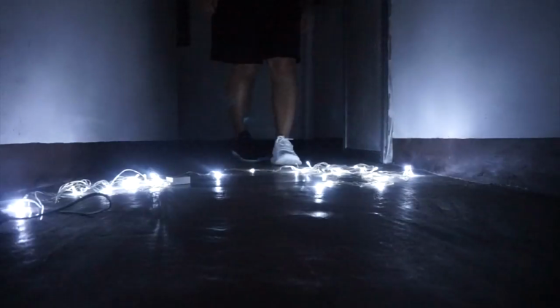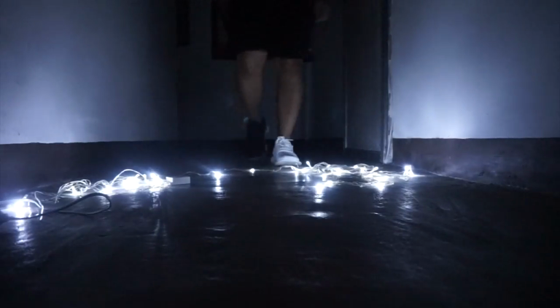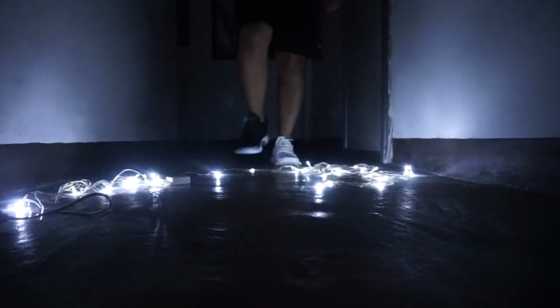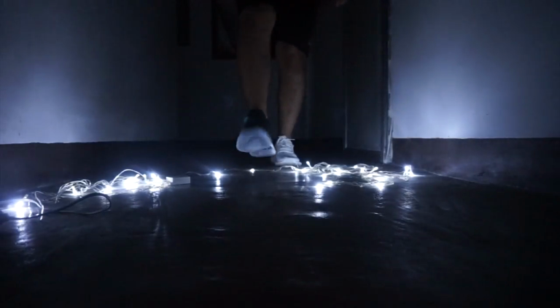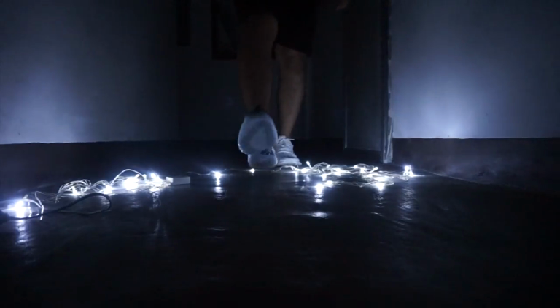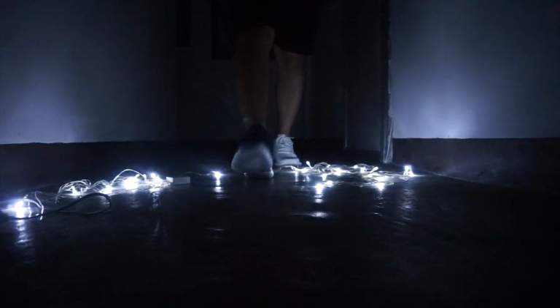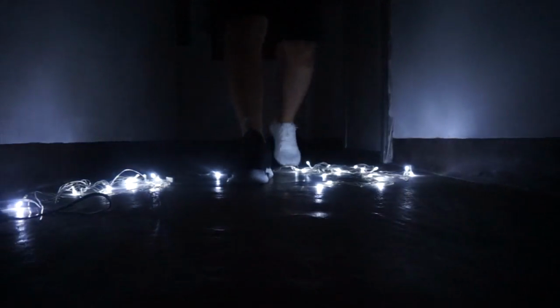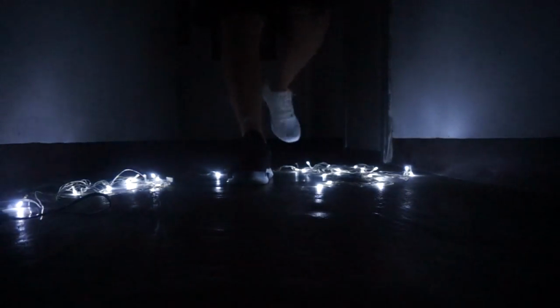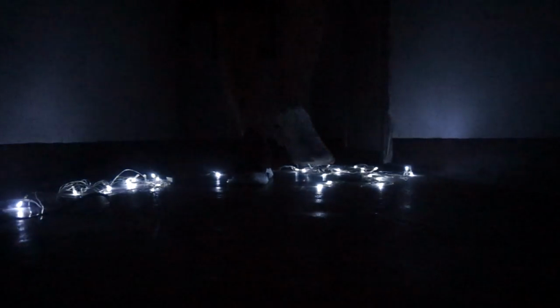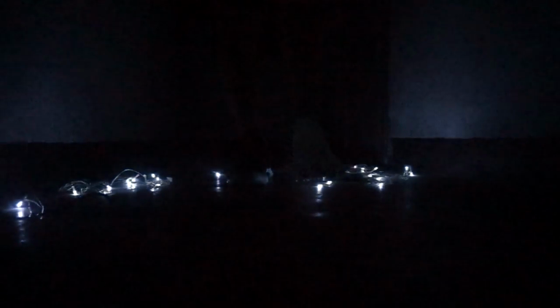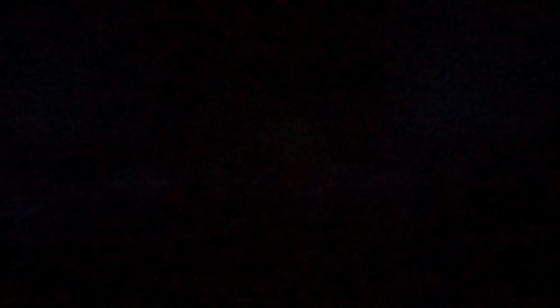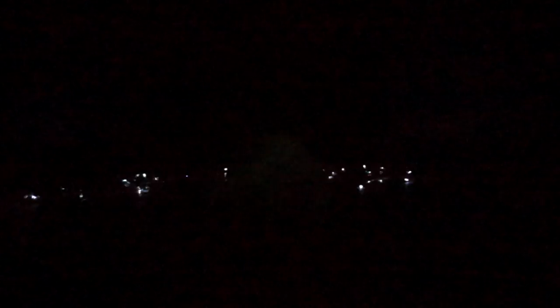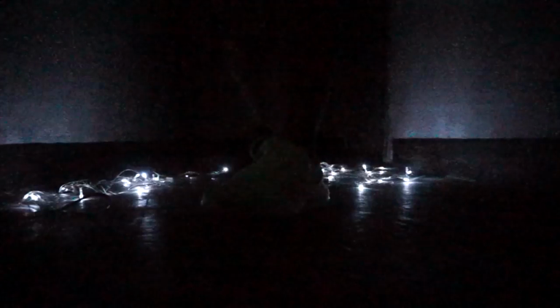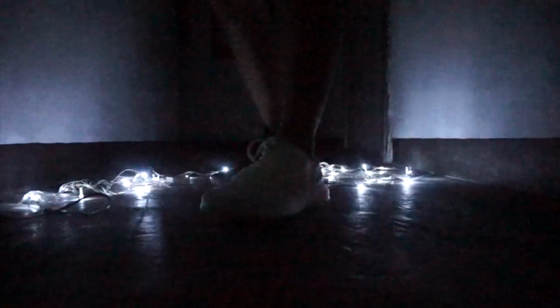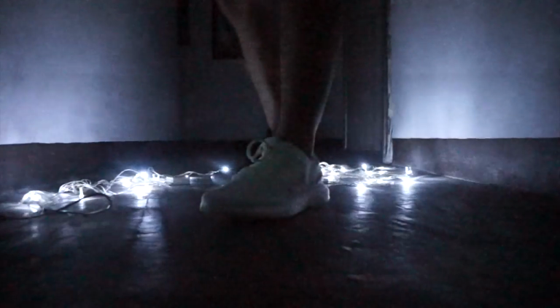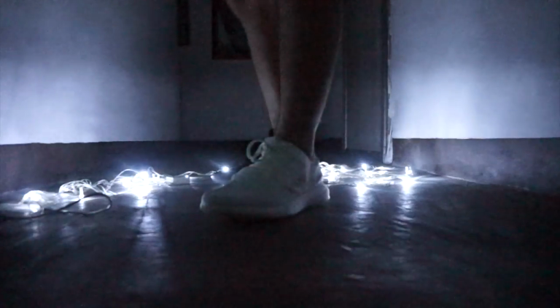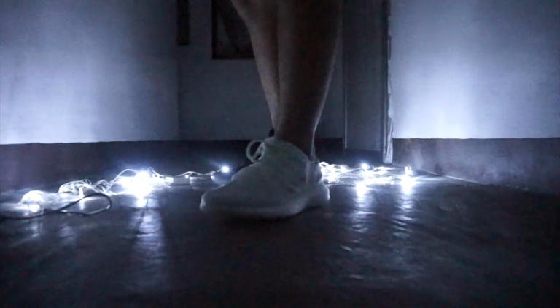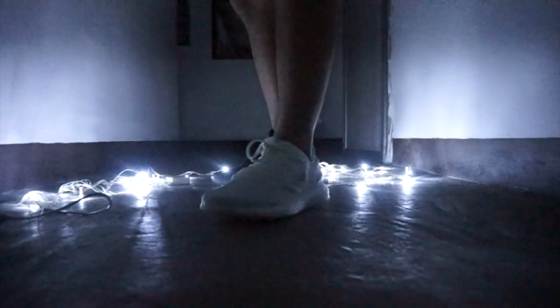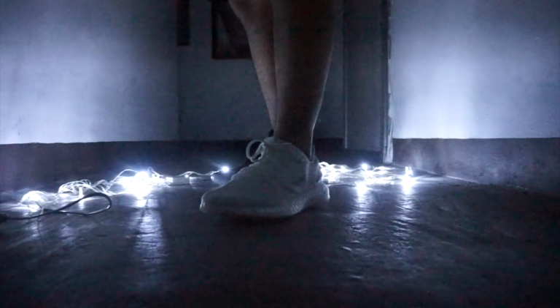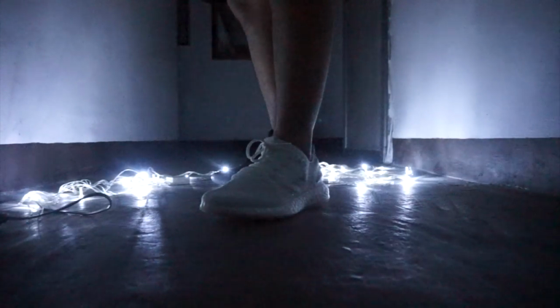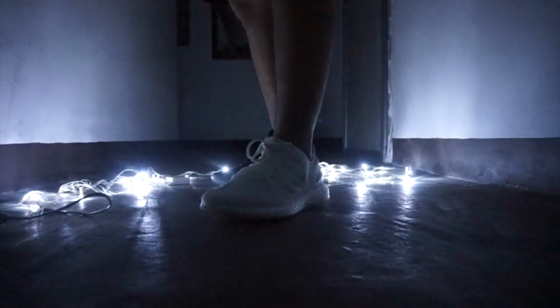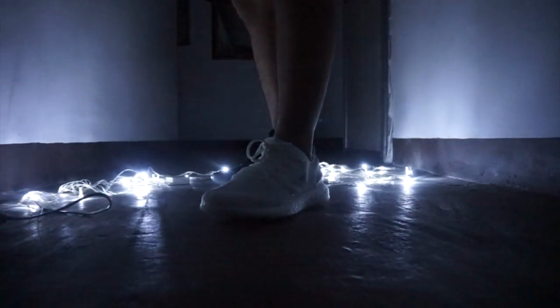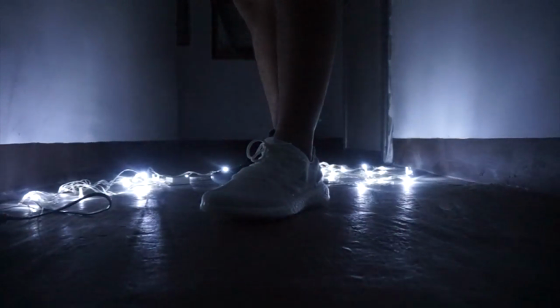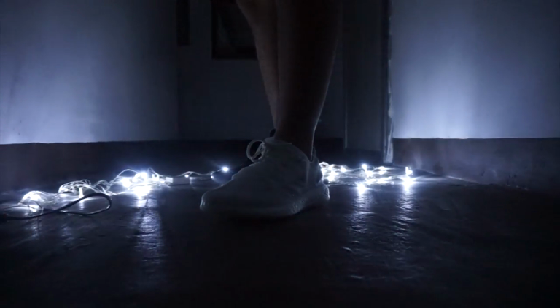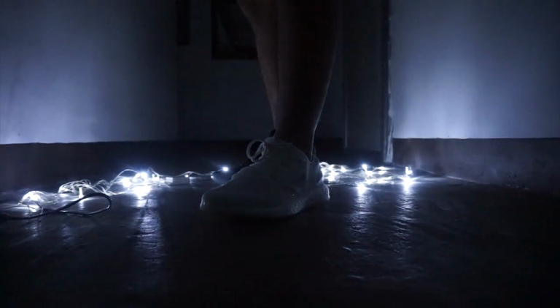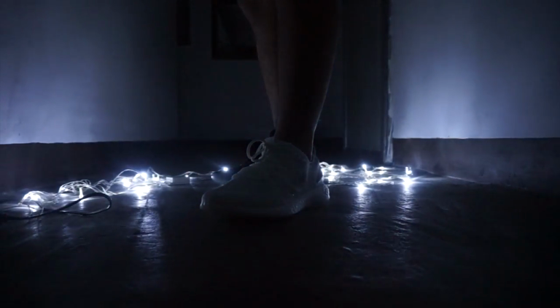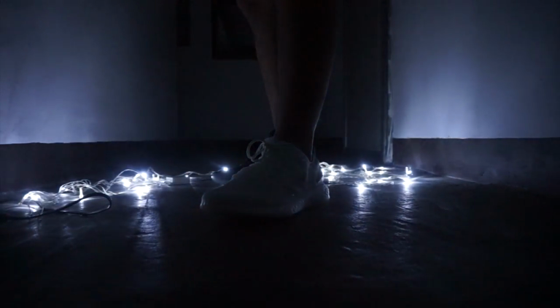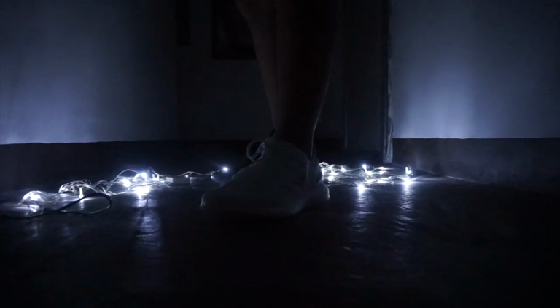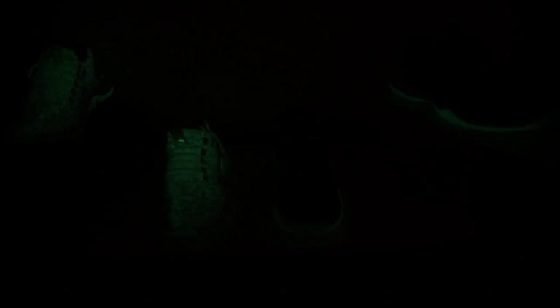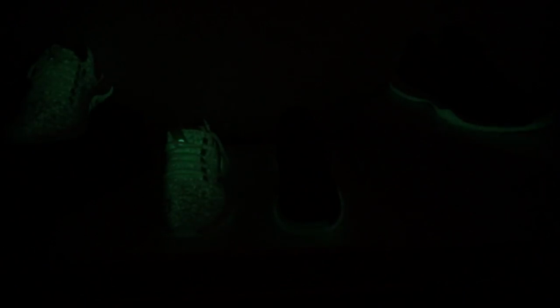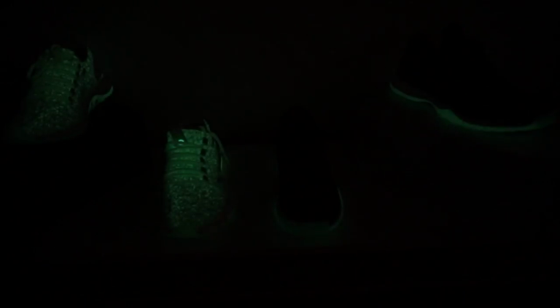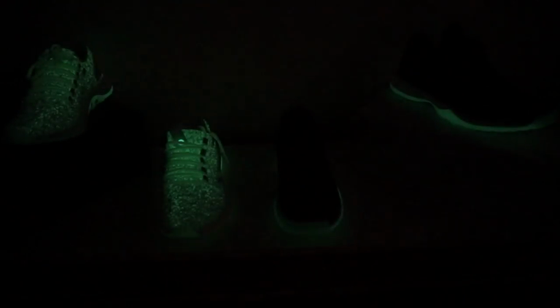Adidas just released two glow-in-the-dark sneakers: the Pure Boost and Hardened iOS.